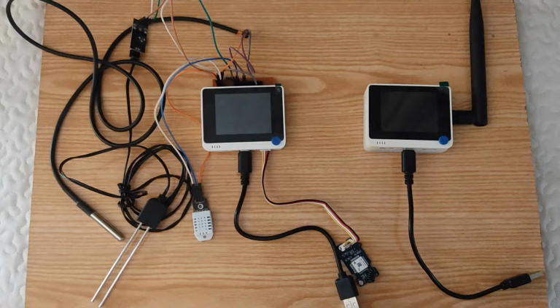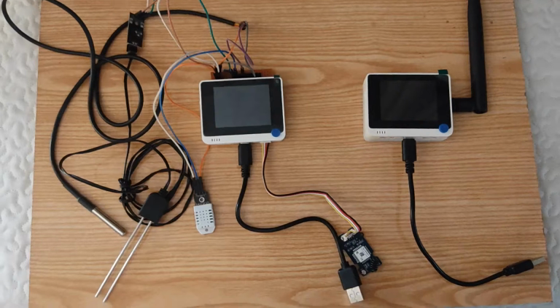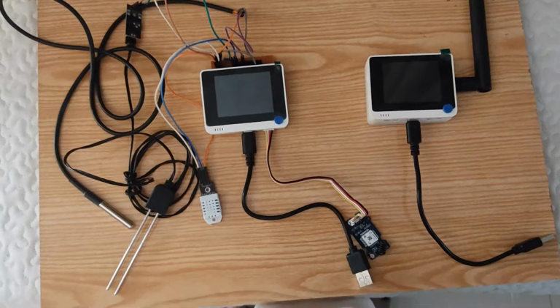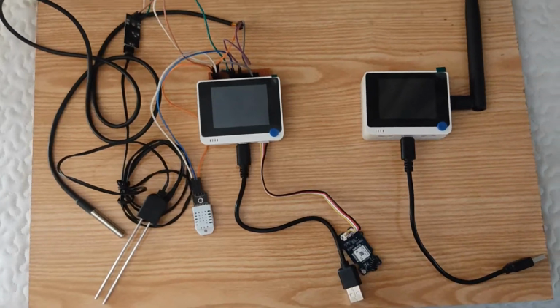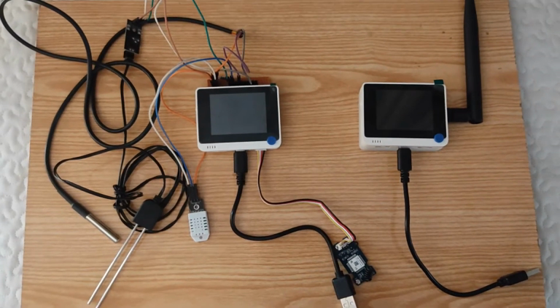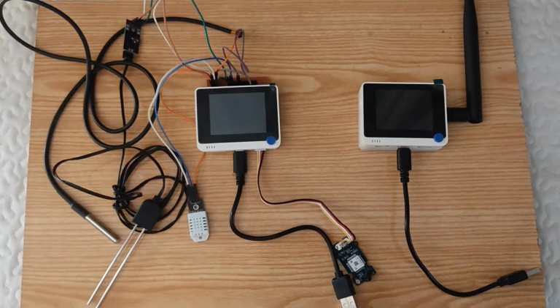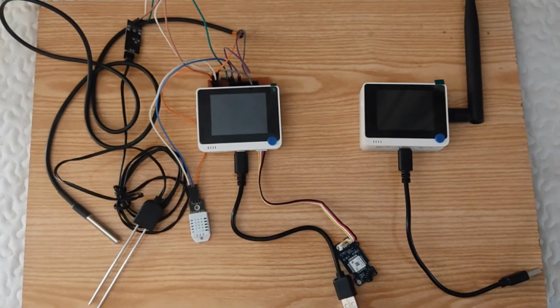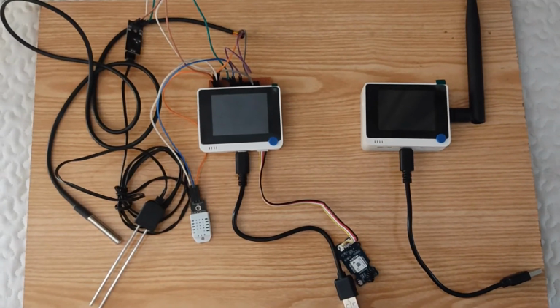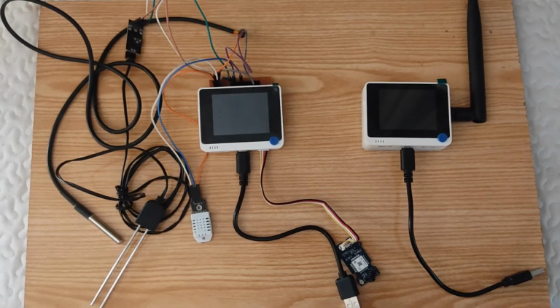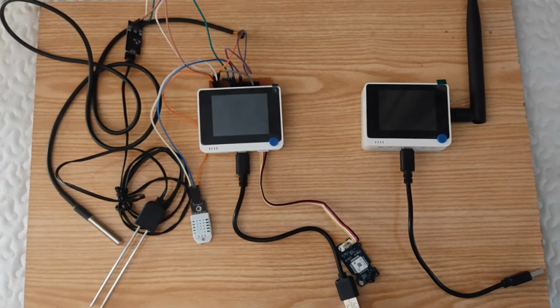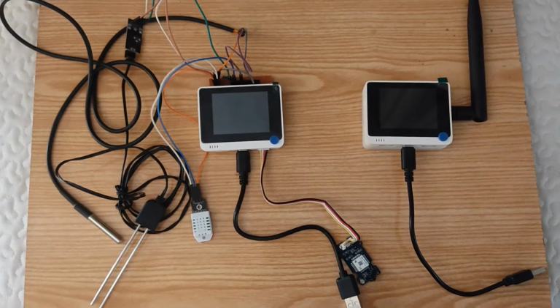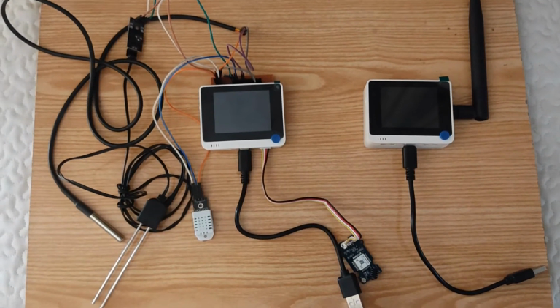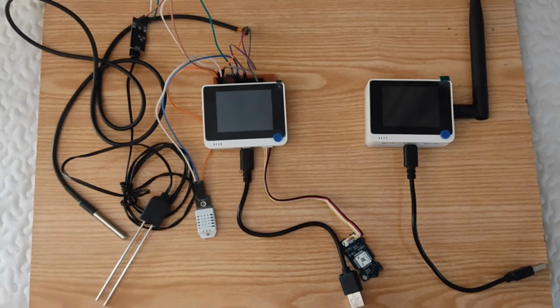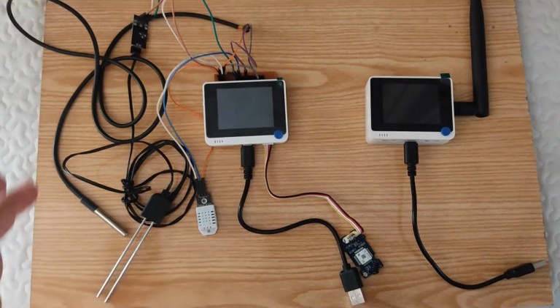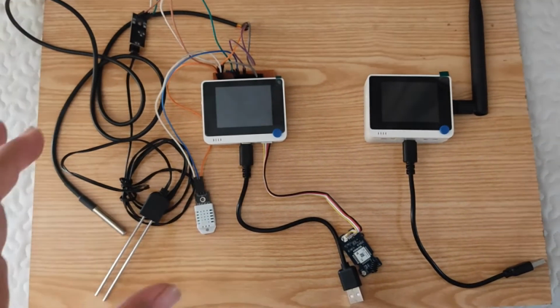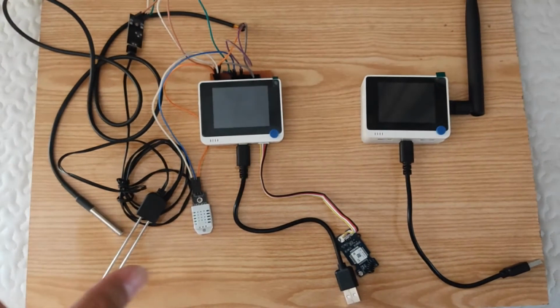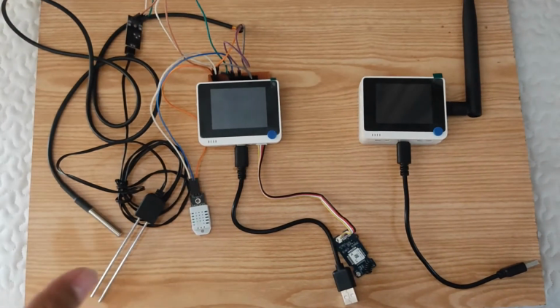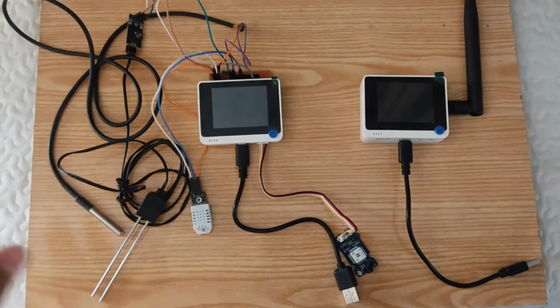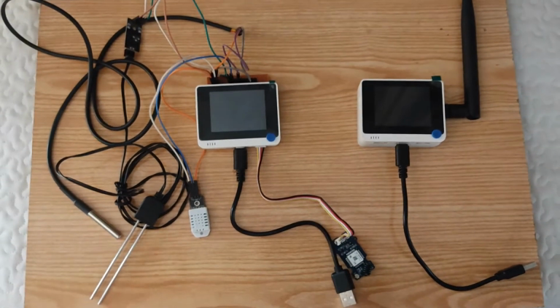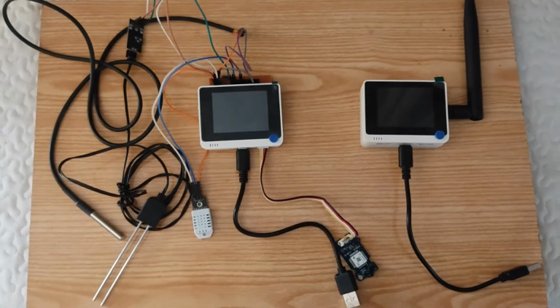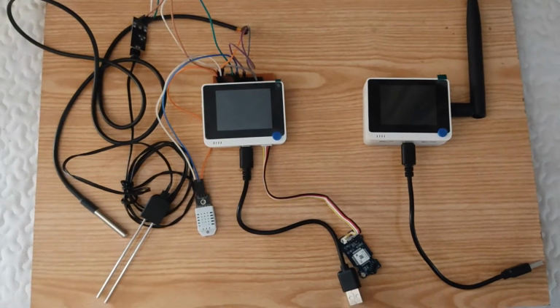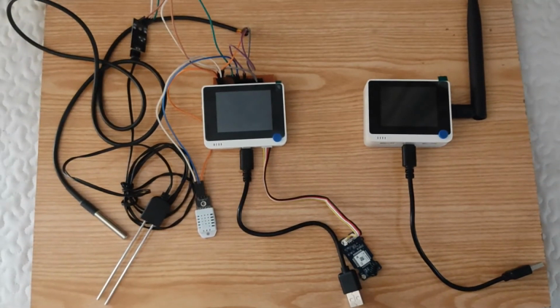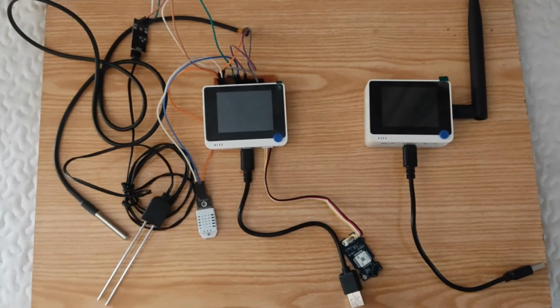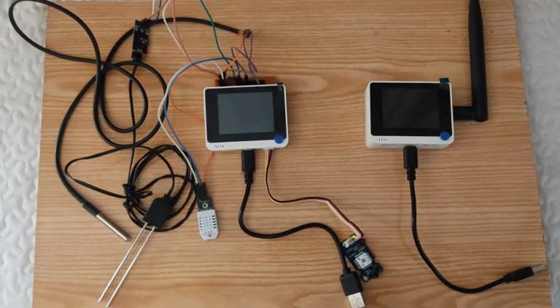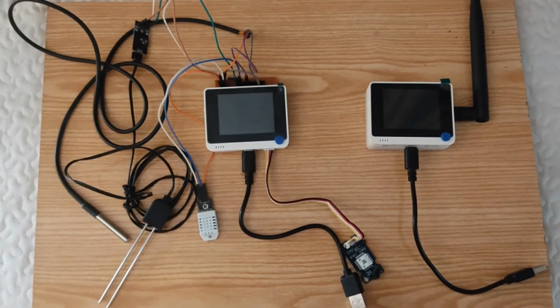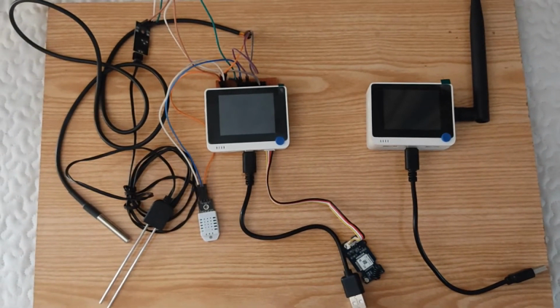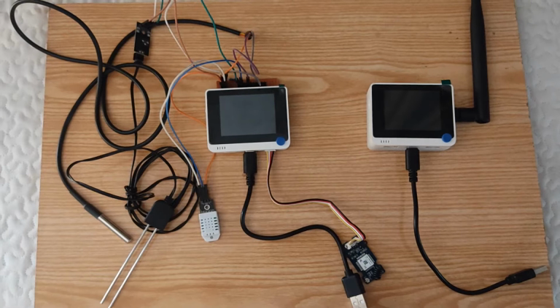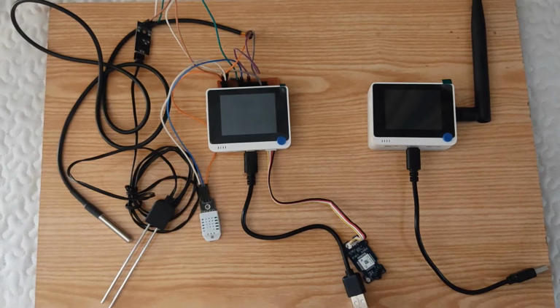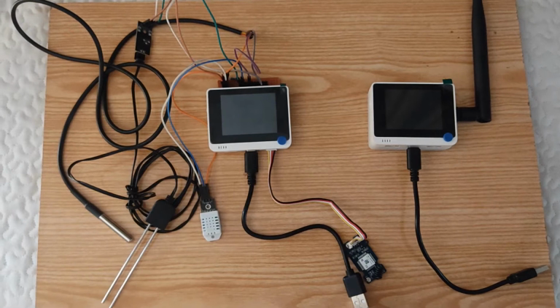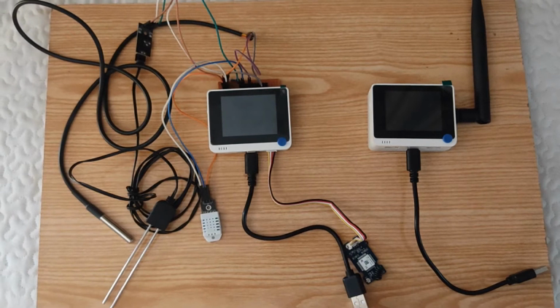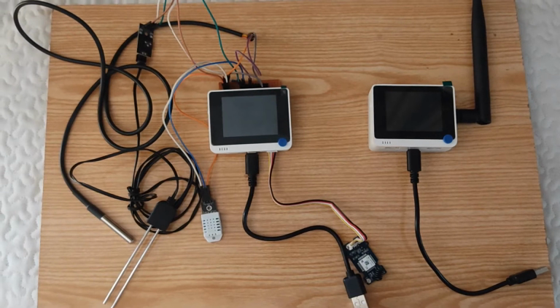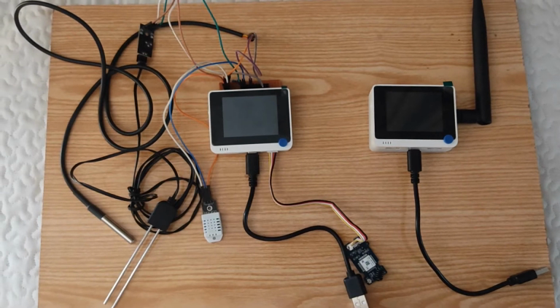Hello everyone, I hope you all are fine. This is the demonstration video of my project.